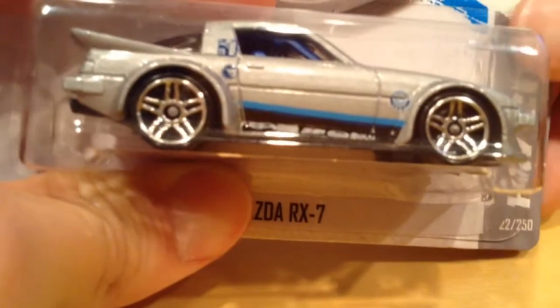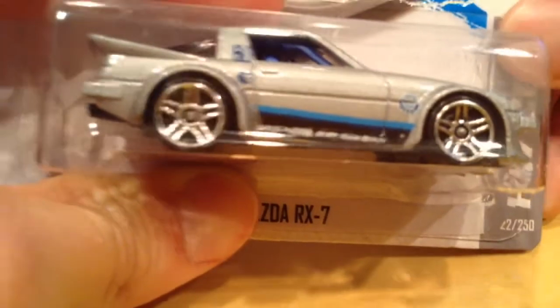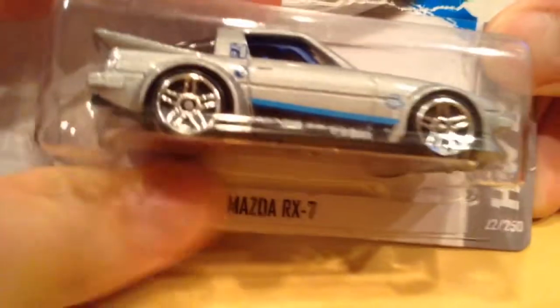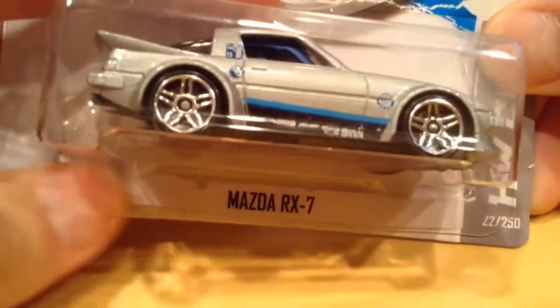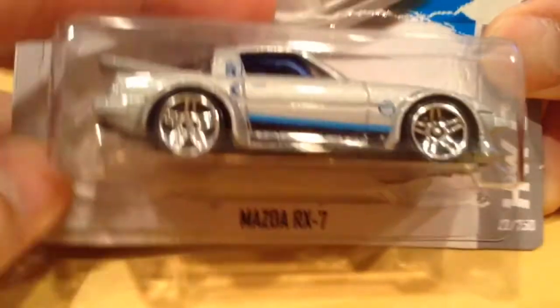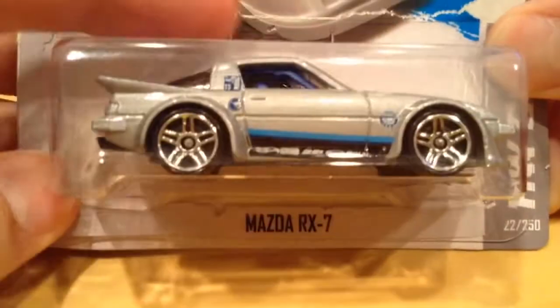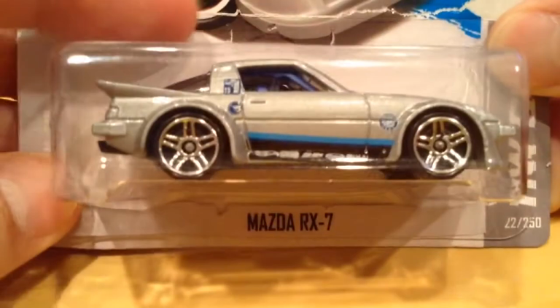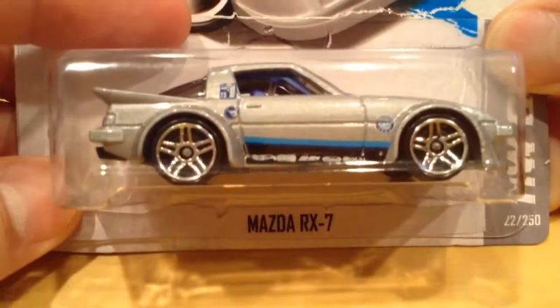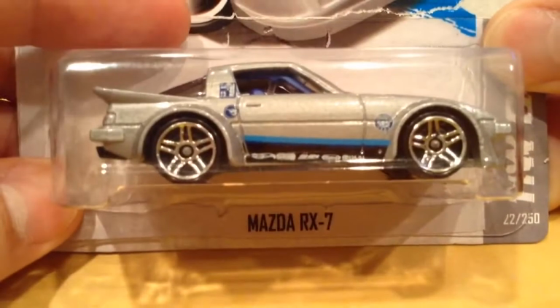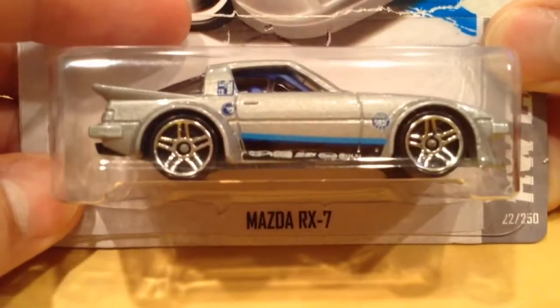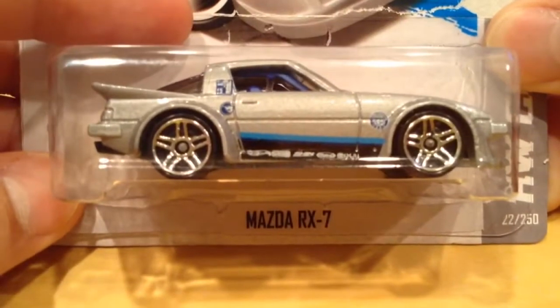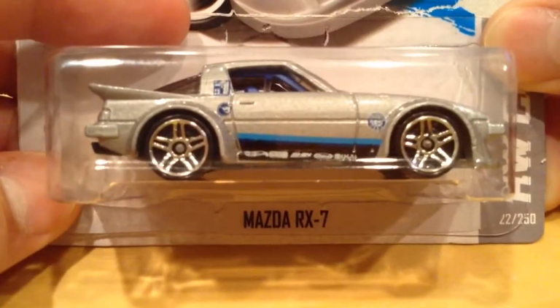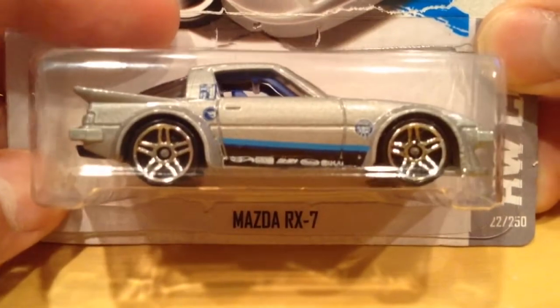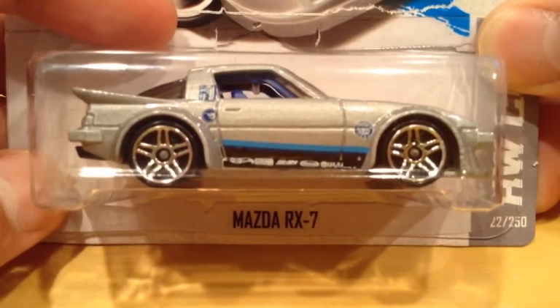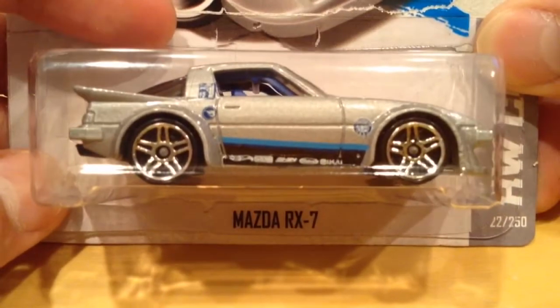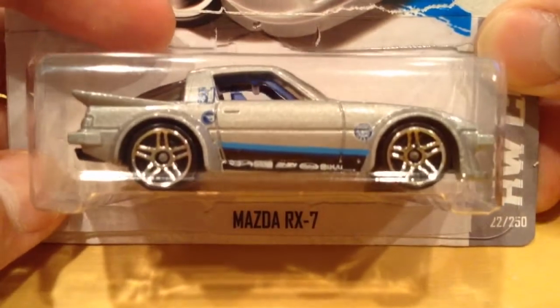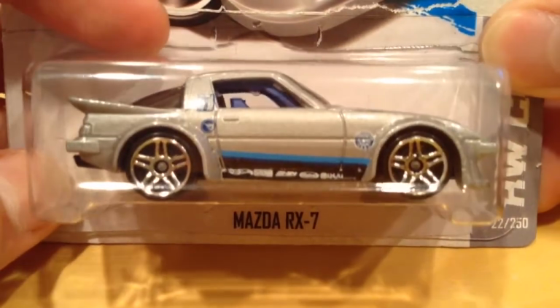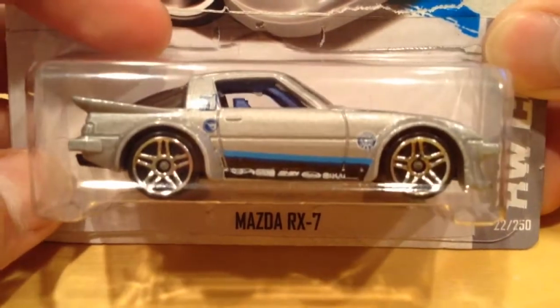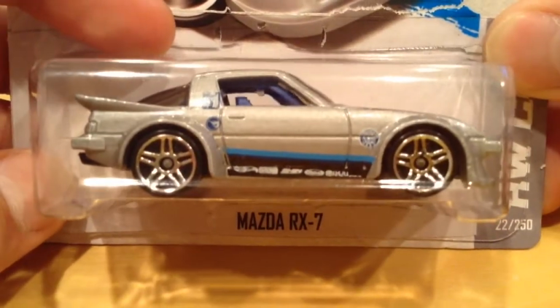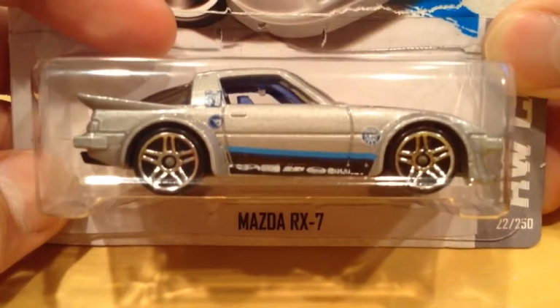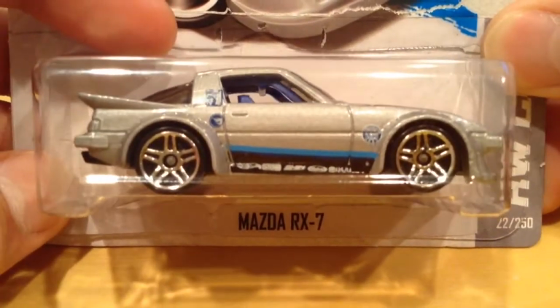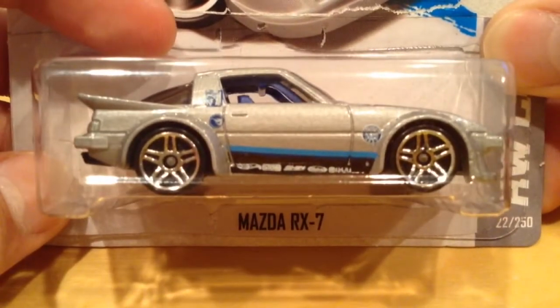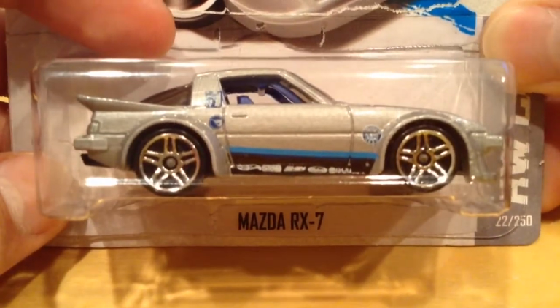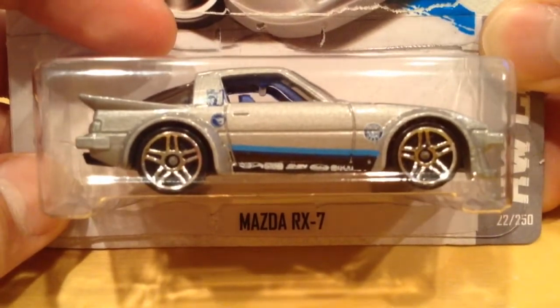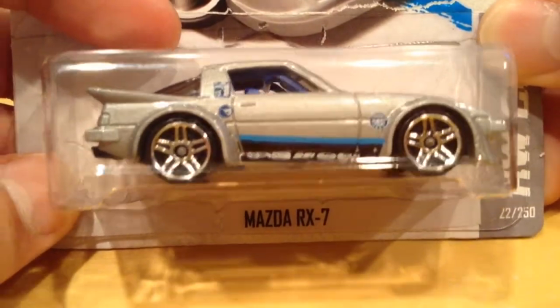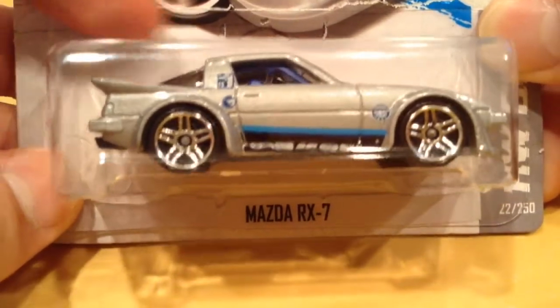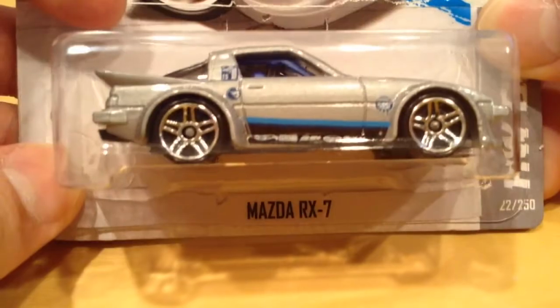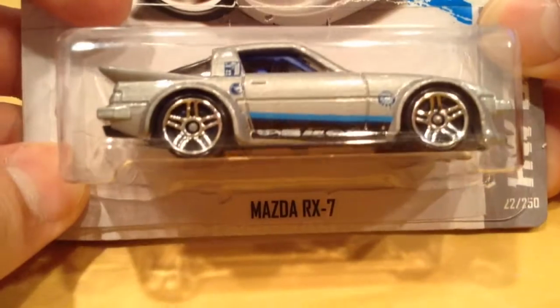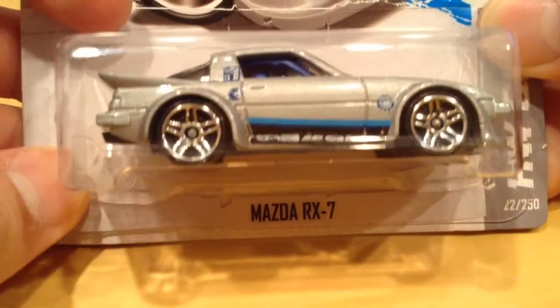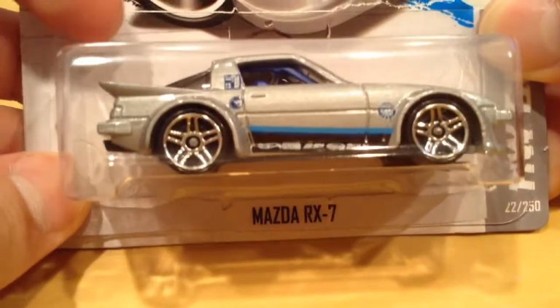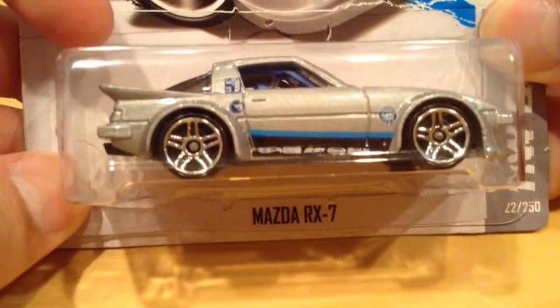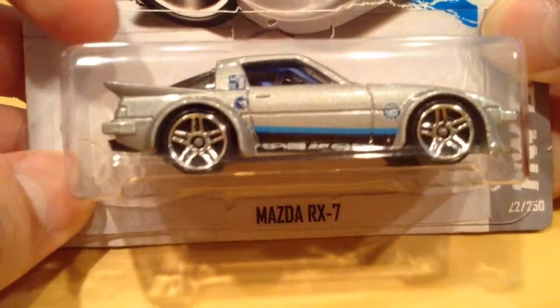Hey YouTube, it's me Julen. Here's the Mazda RX-7, the 2013 regular treasure hunt.